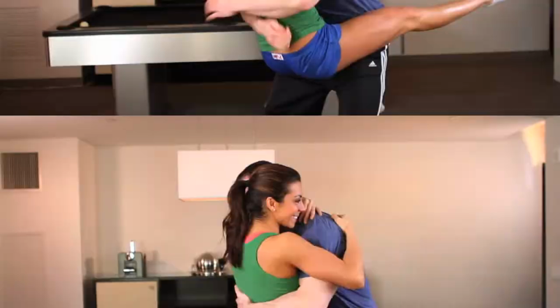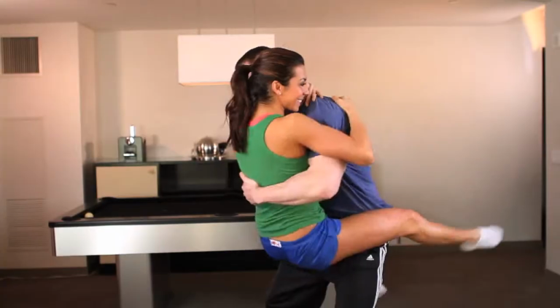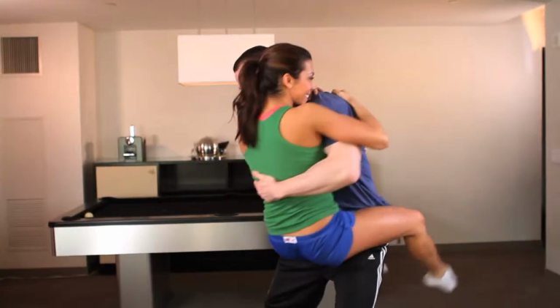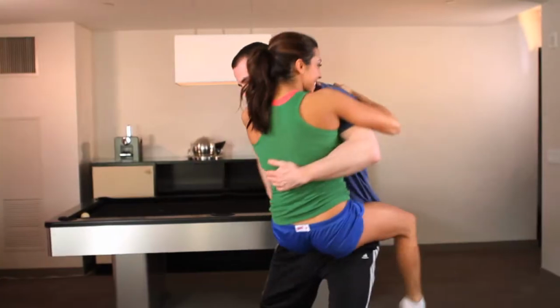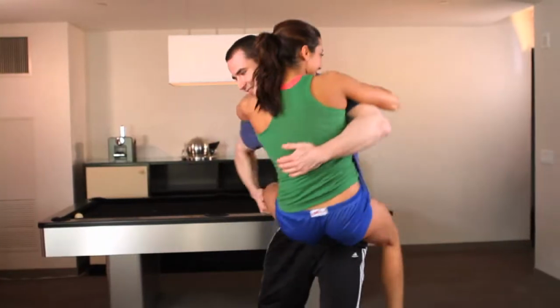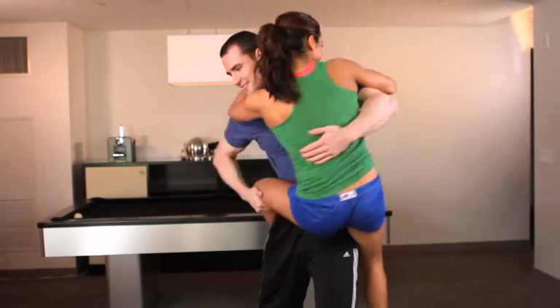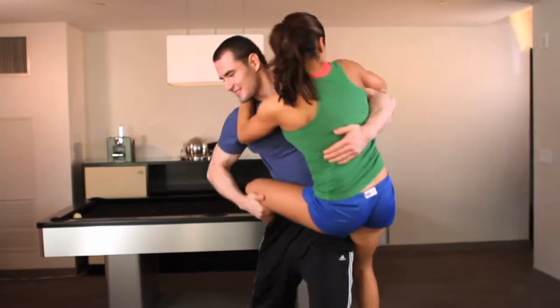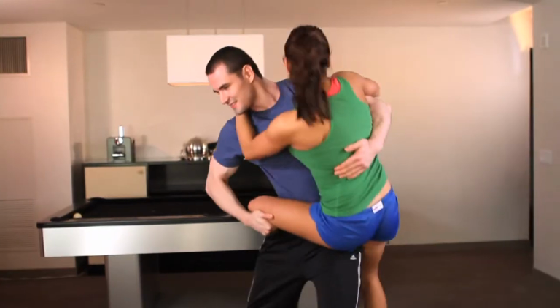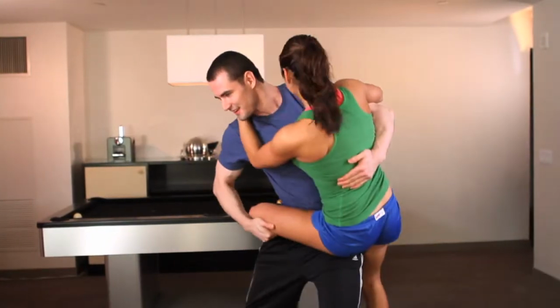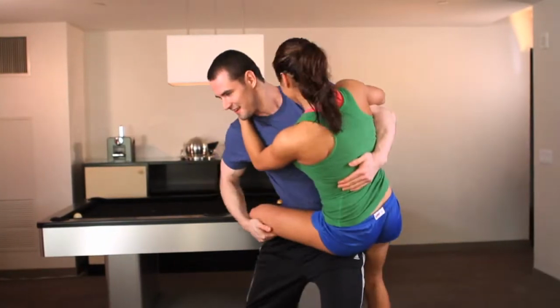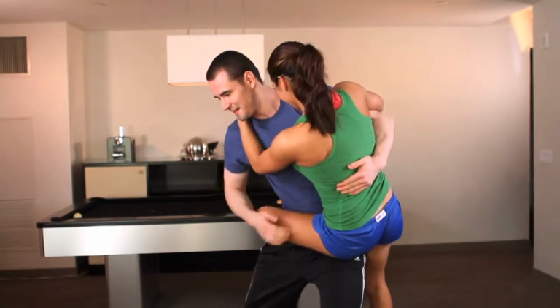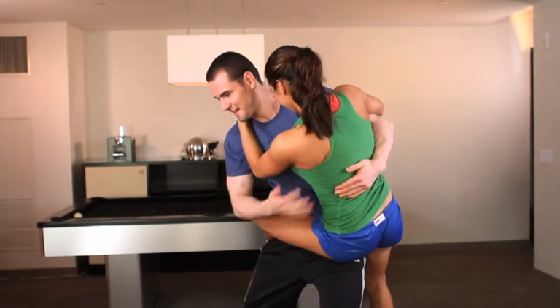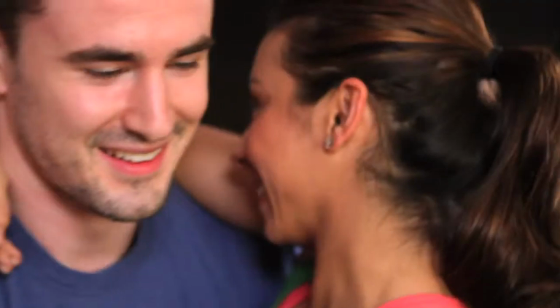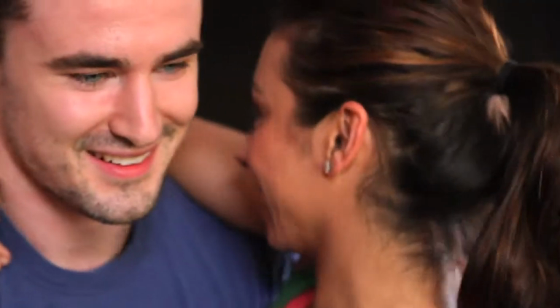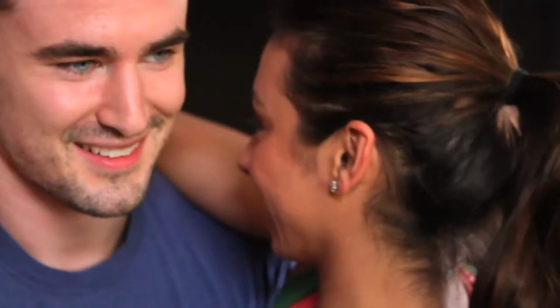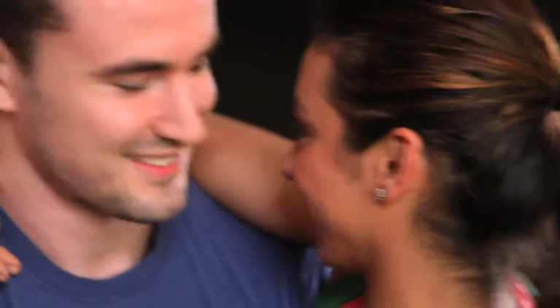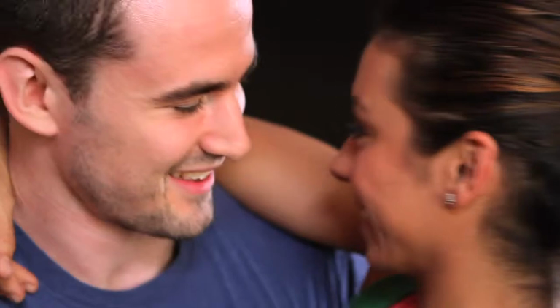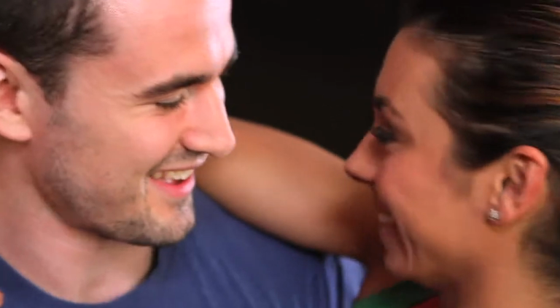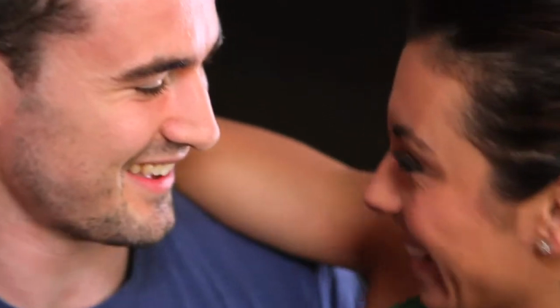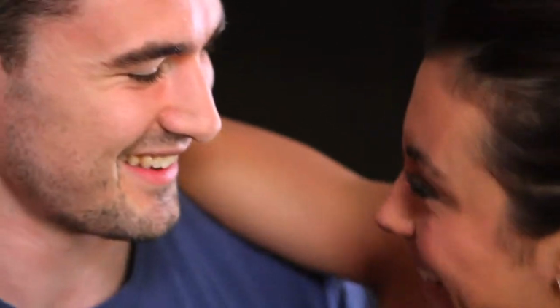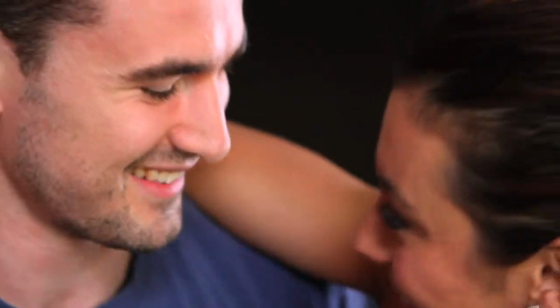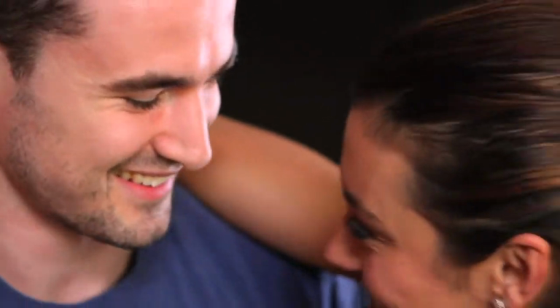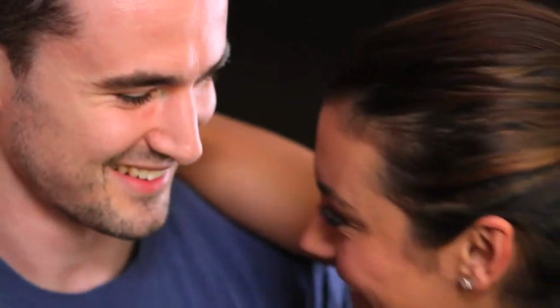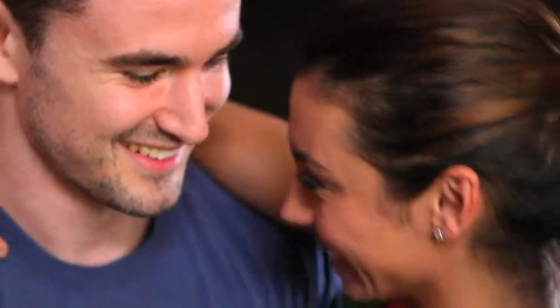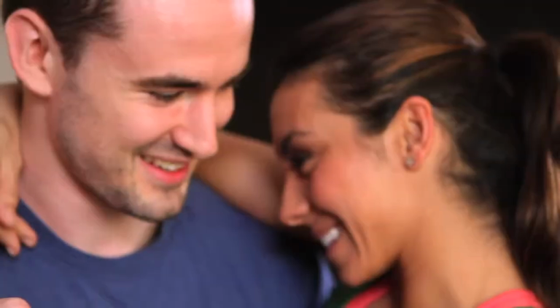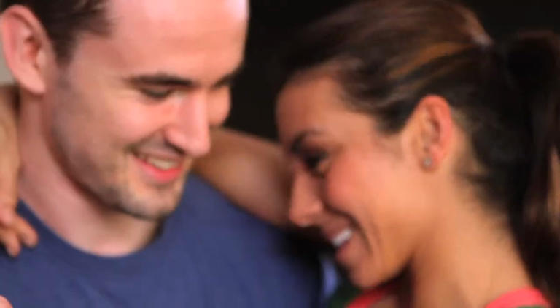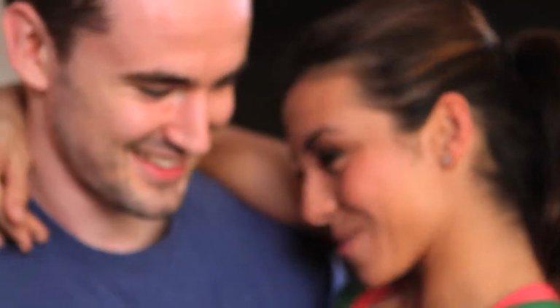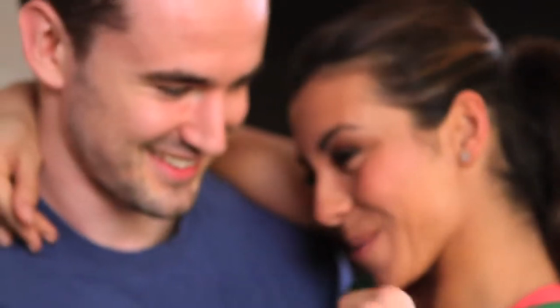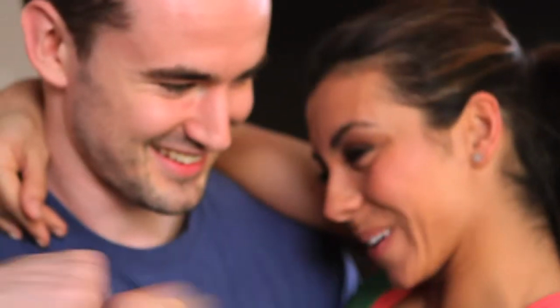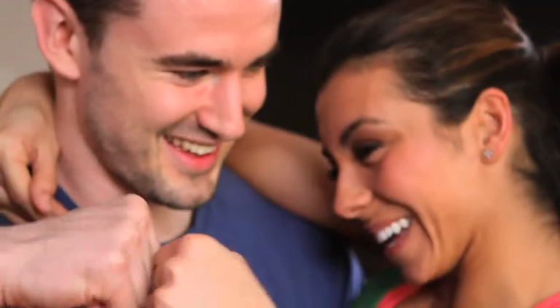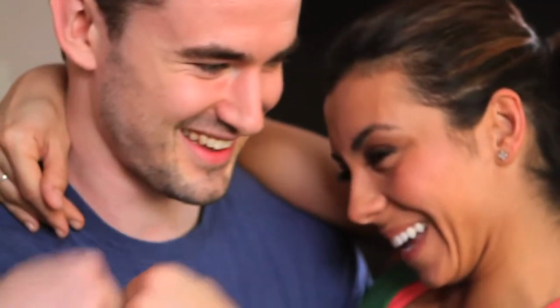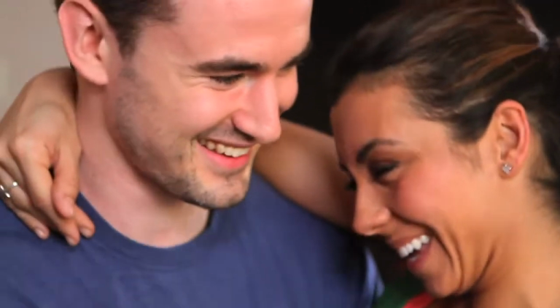Remember, ladies, the longer you can hang on and keep climbing, the better the results.